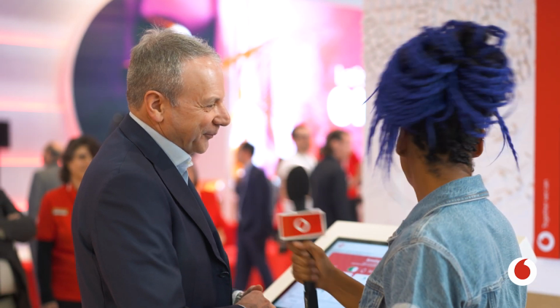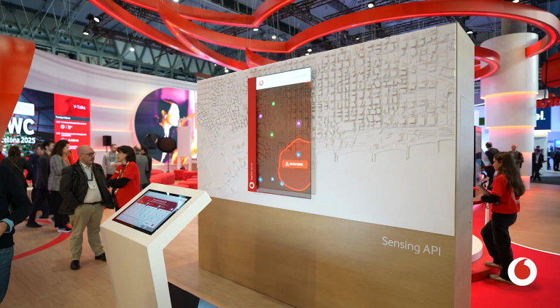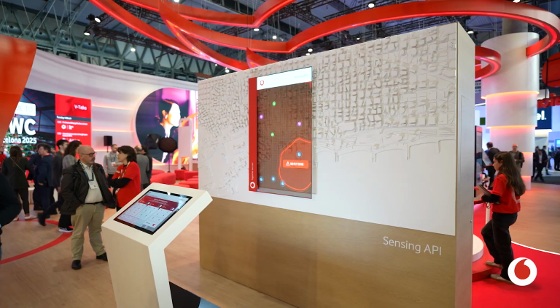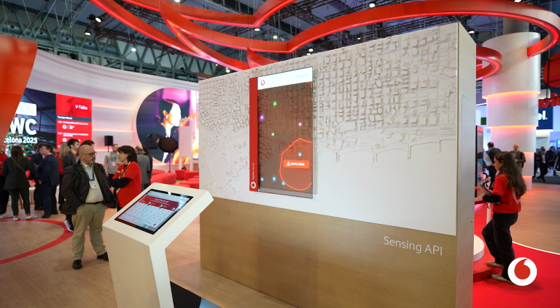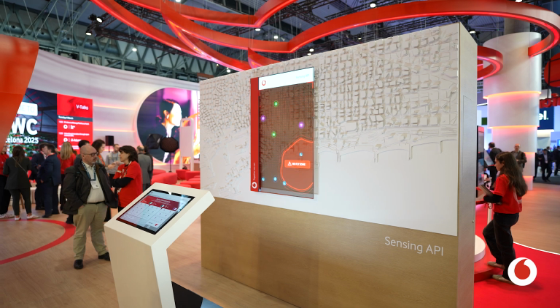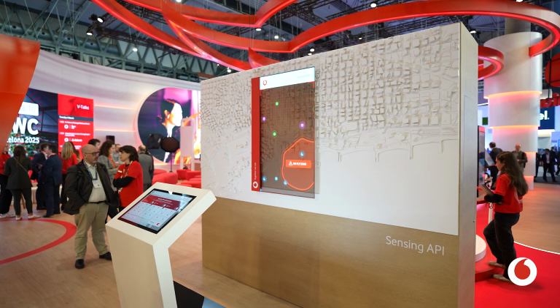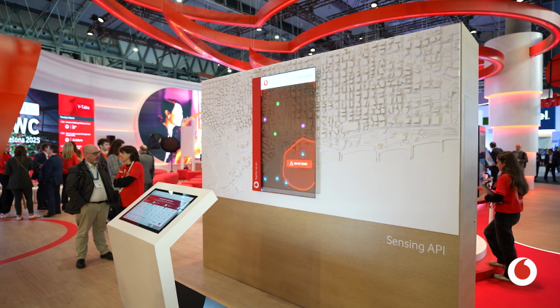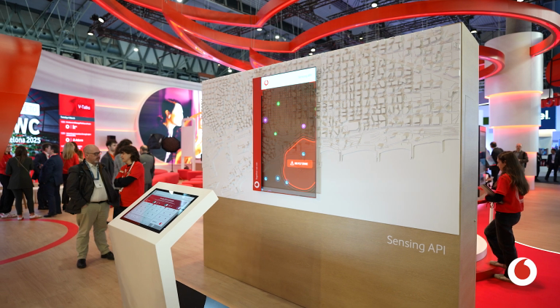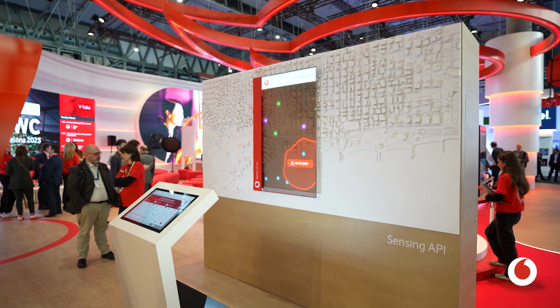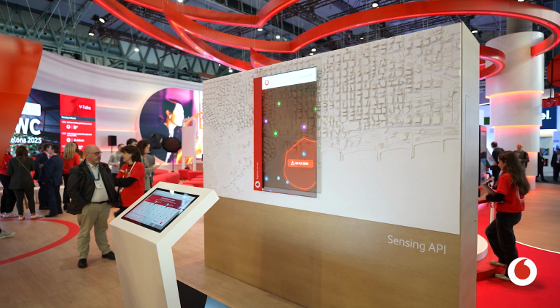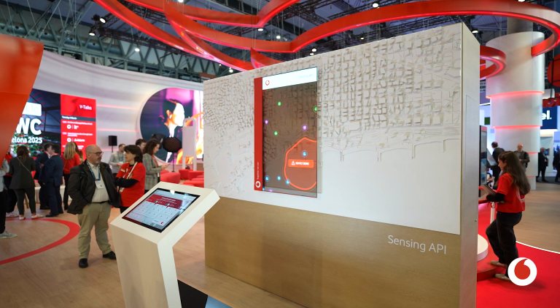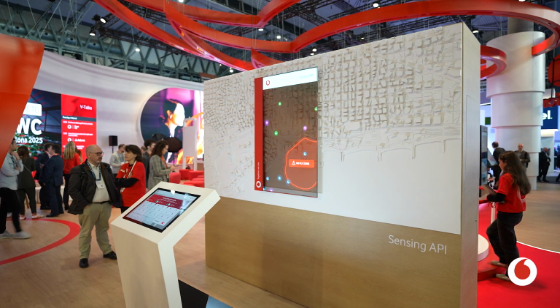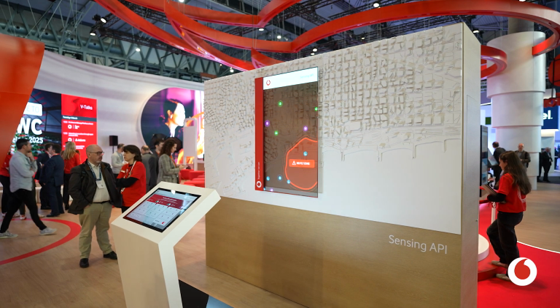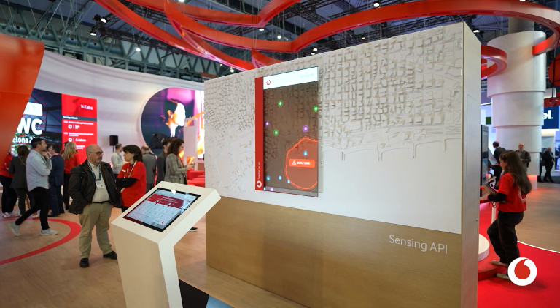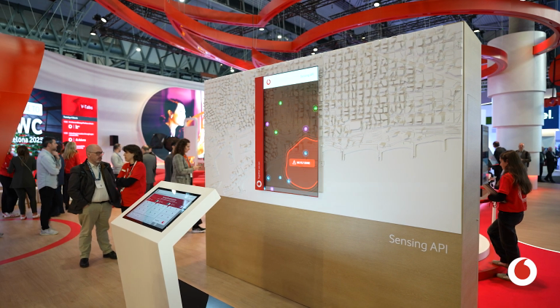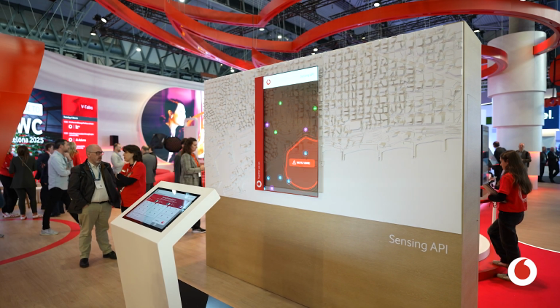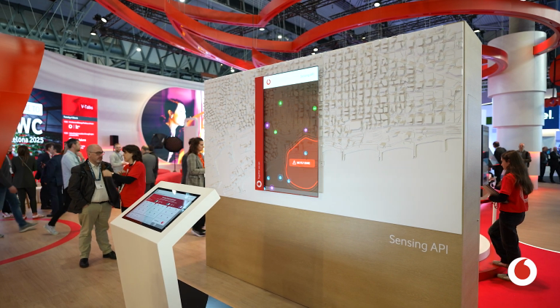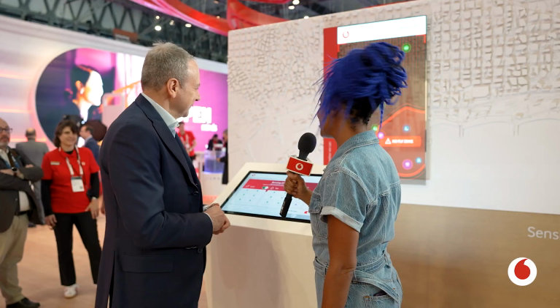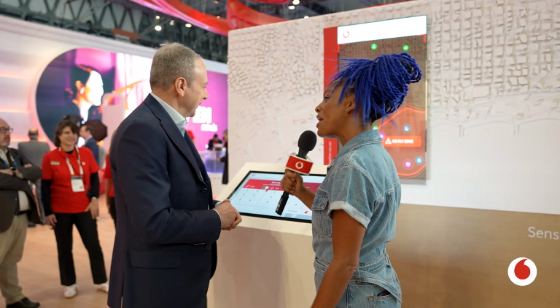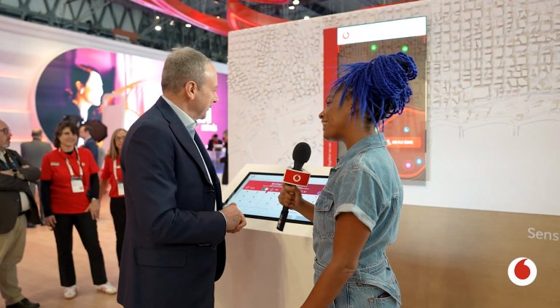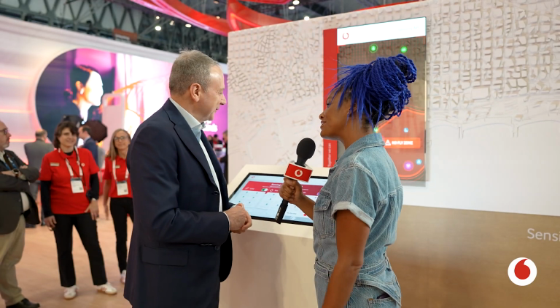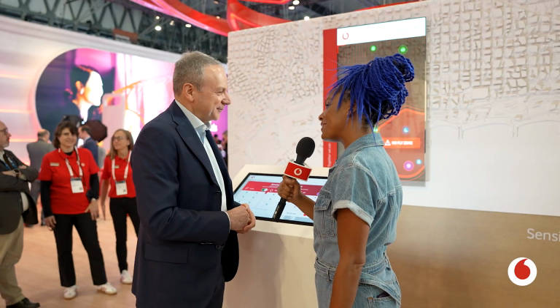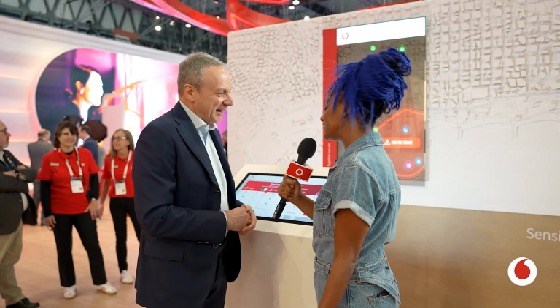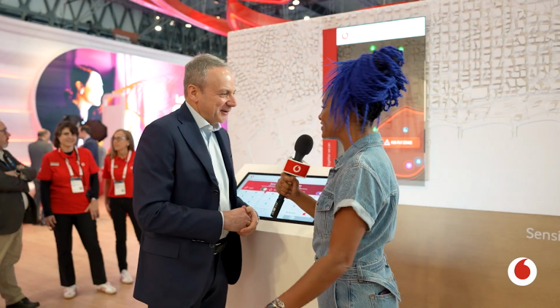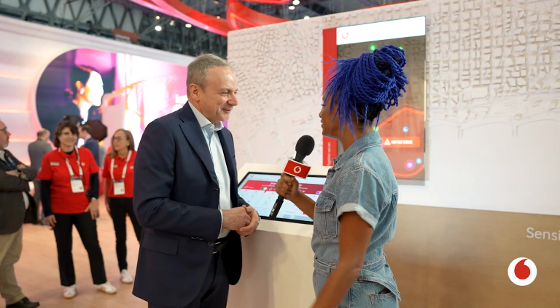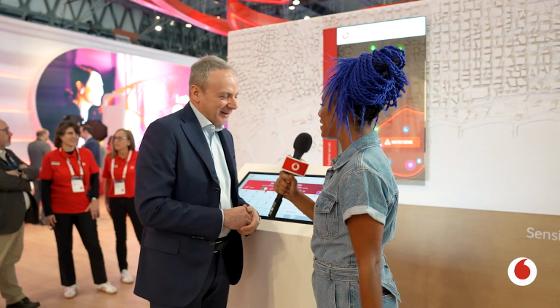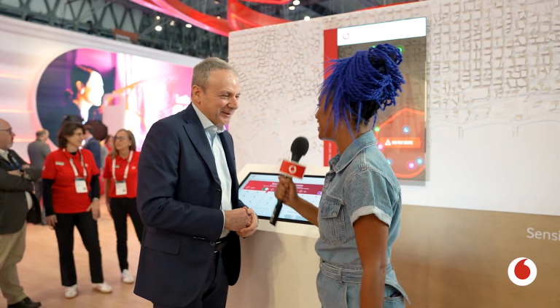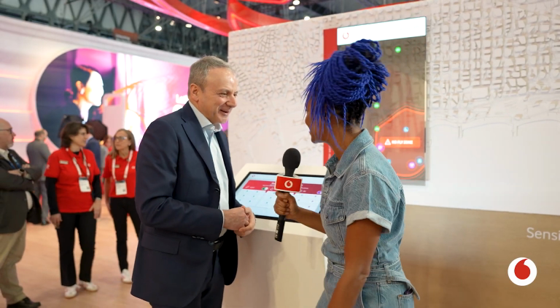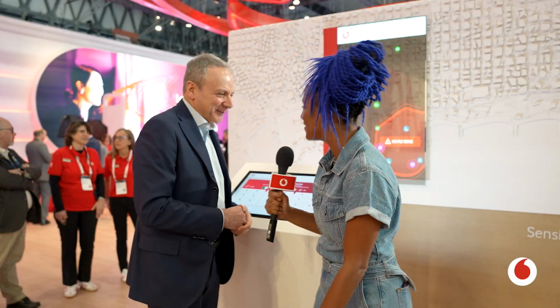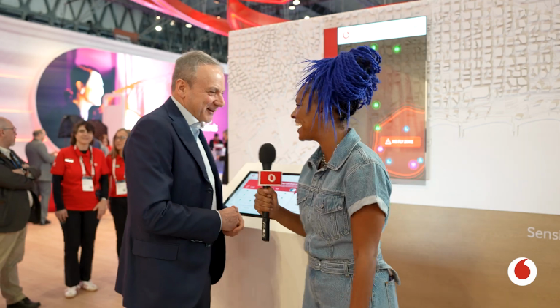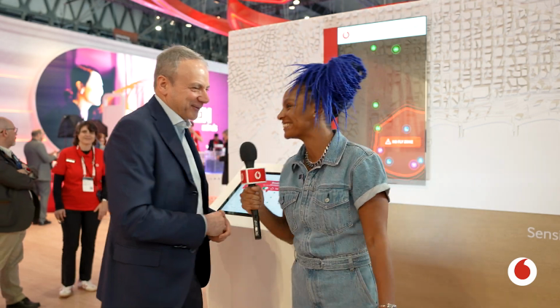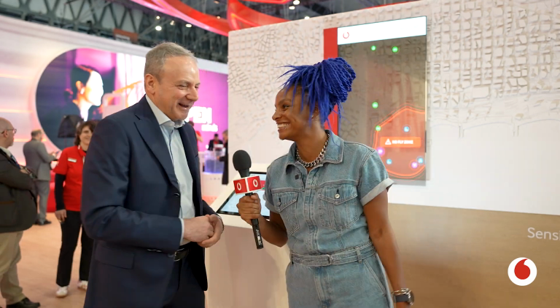This is a fantastic demo and a fantastic use case of technology, so thank you so much for taking the time to share with us.